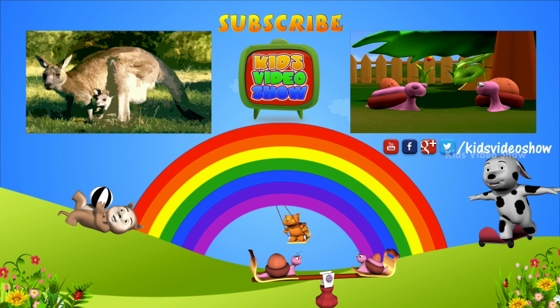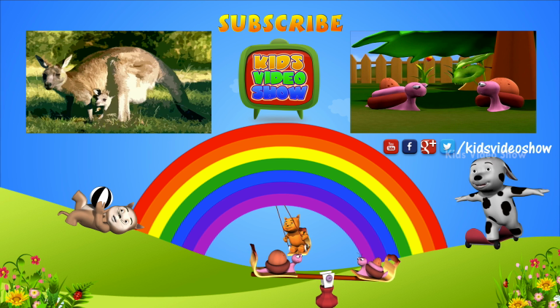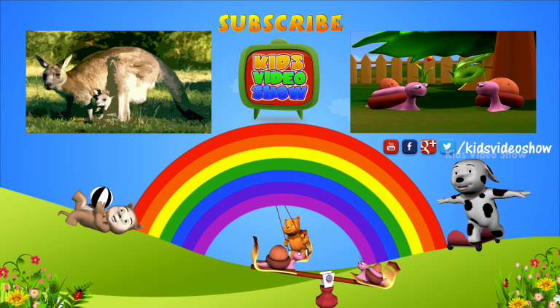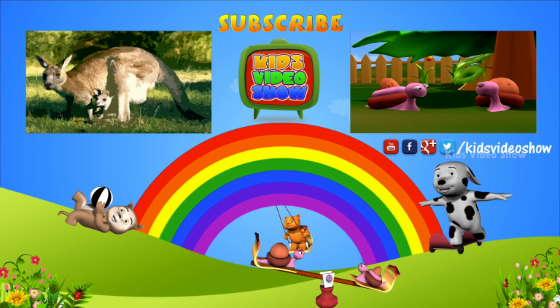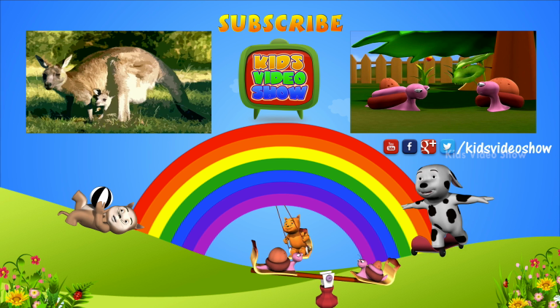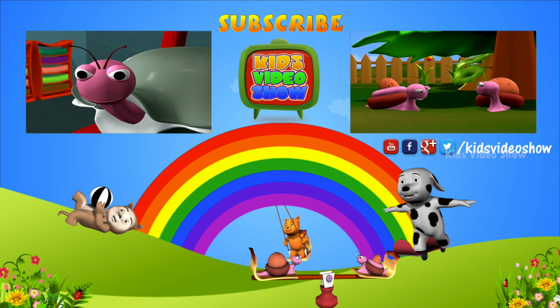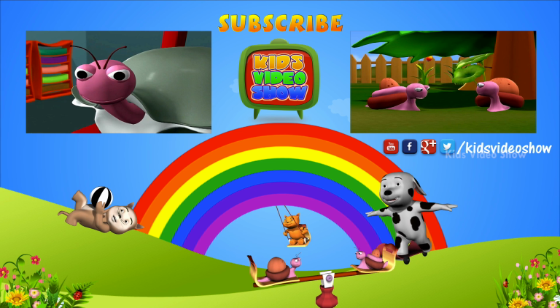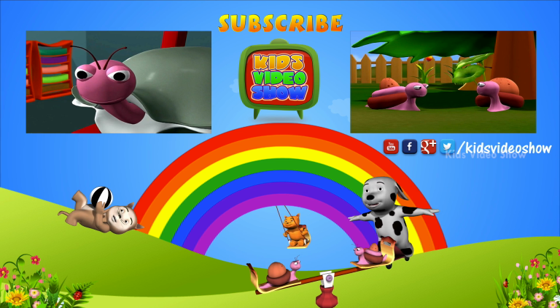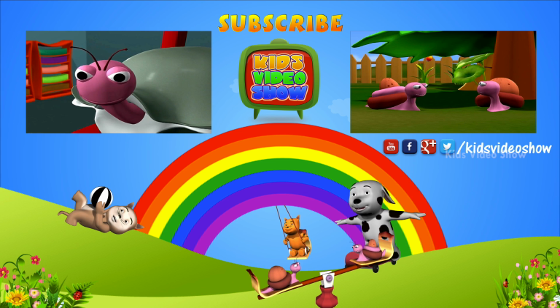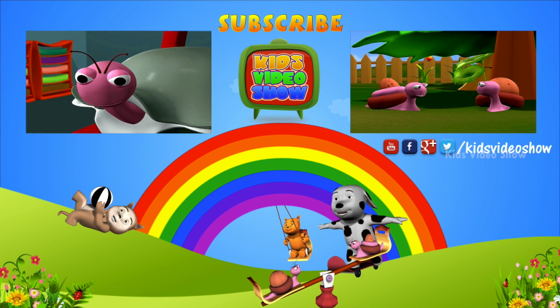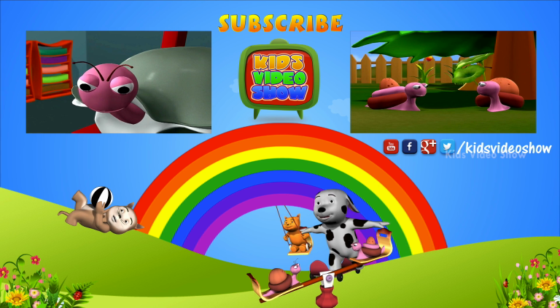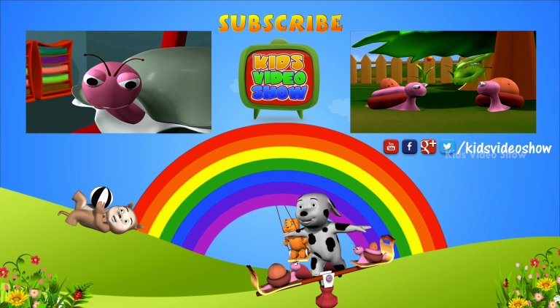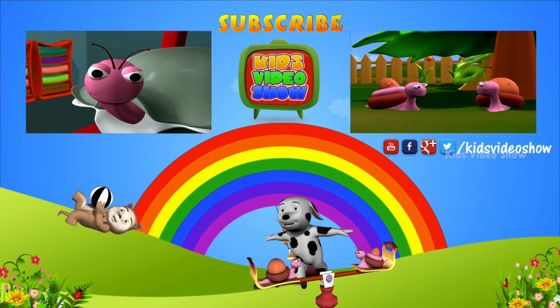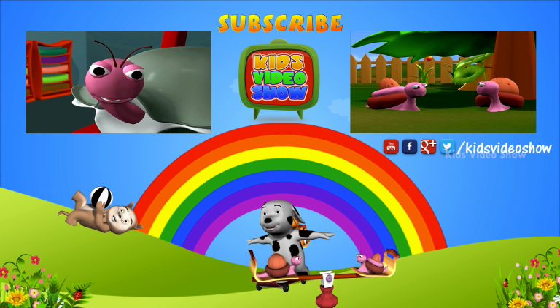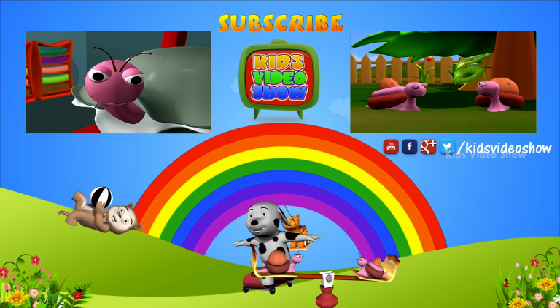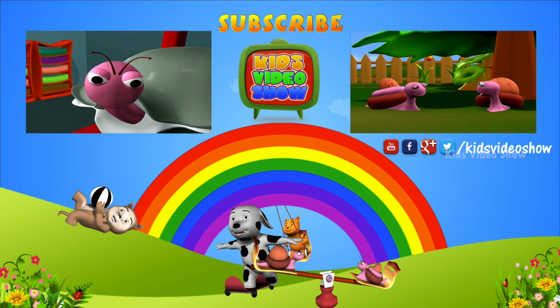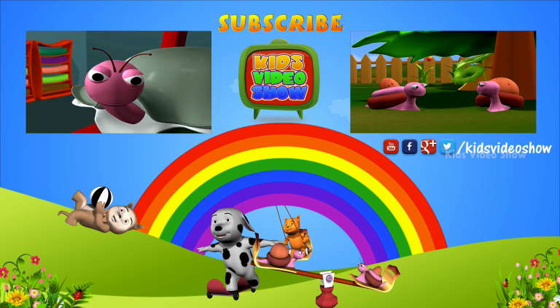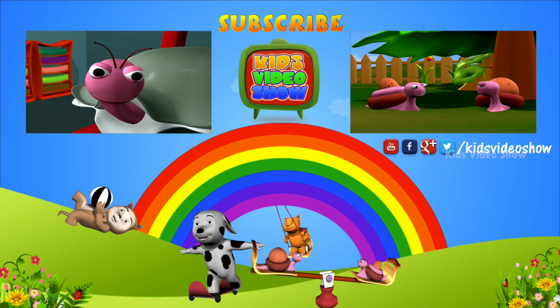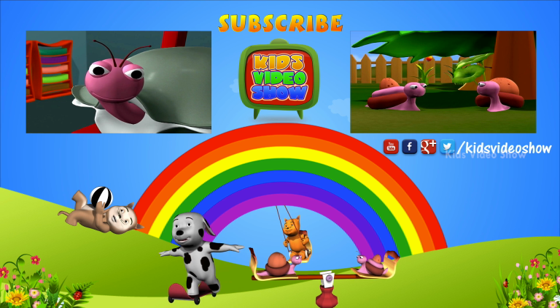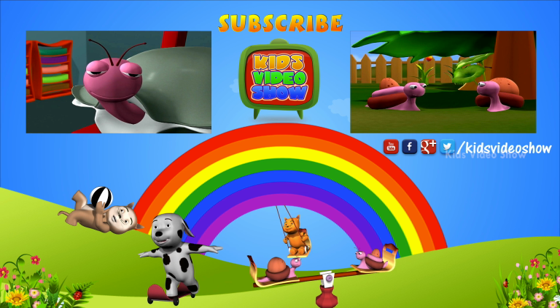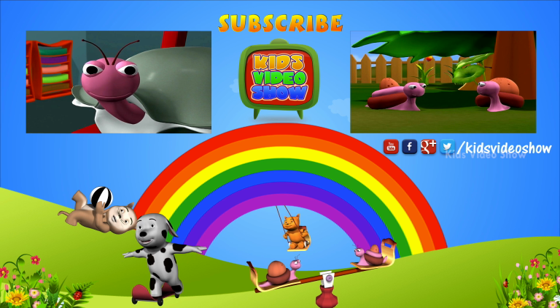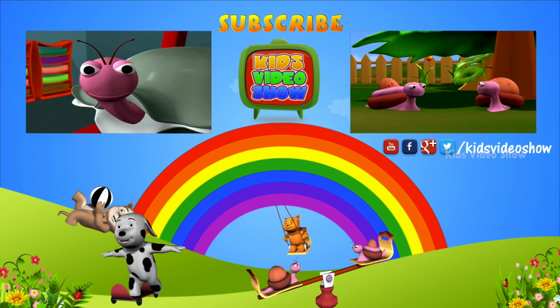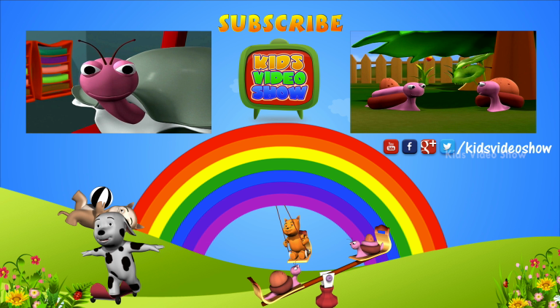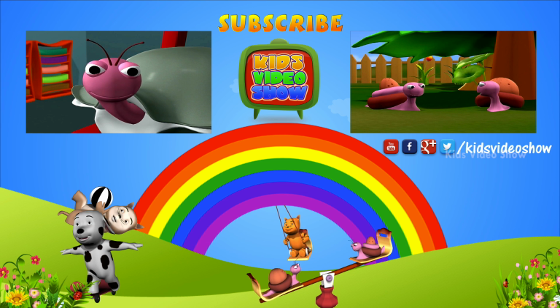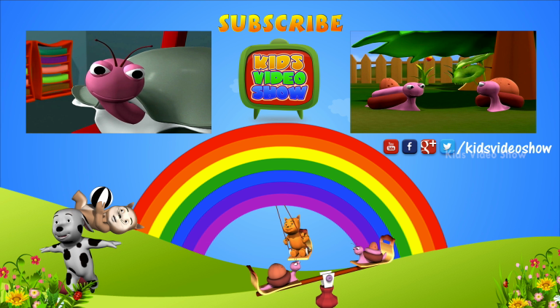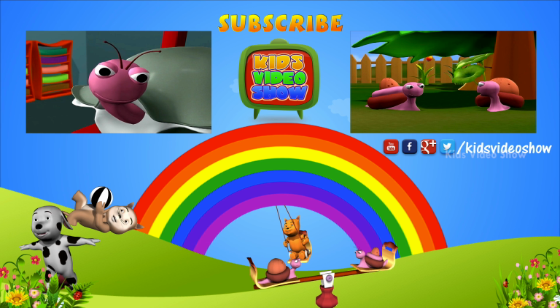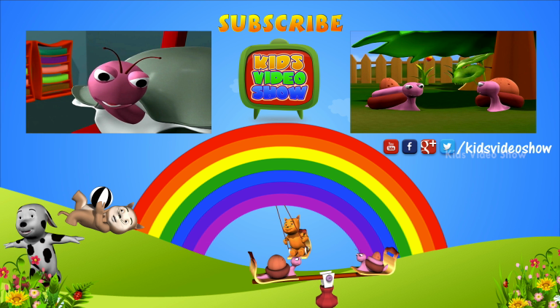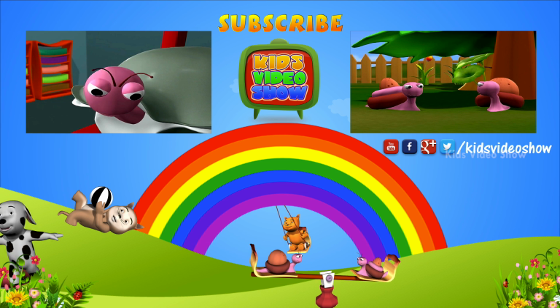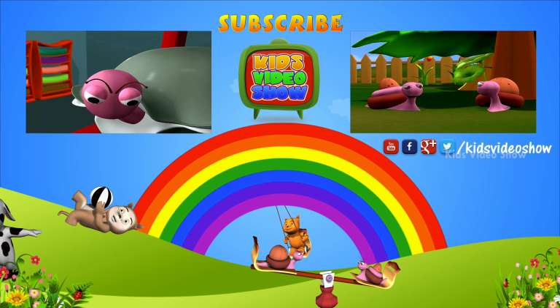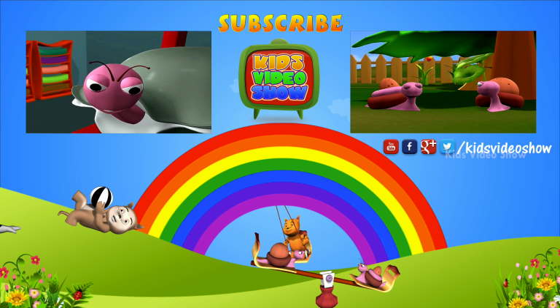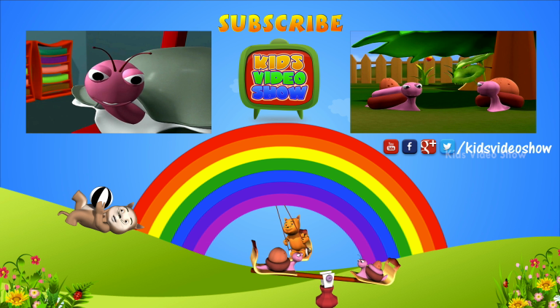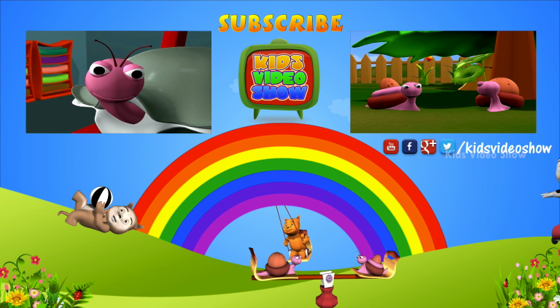What is this? It looks like a pouch. Why do kangaroos have pouches?